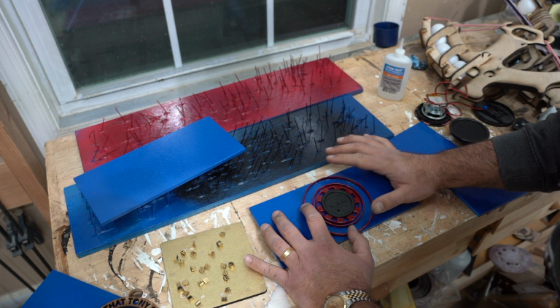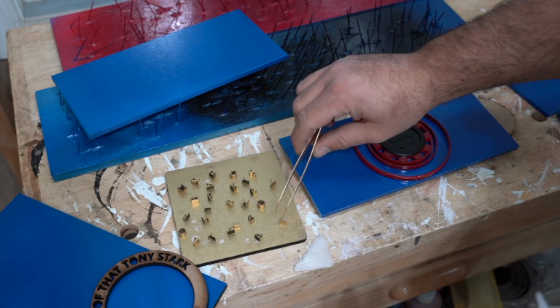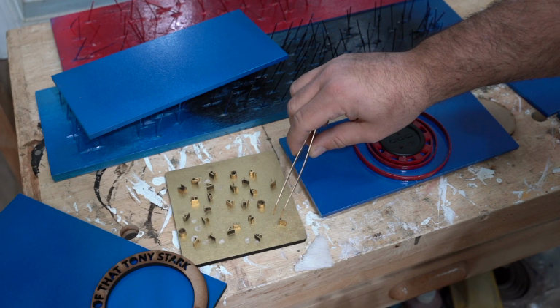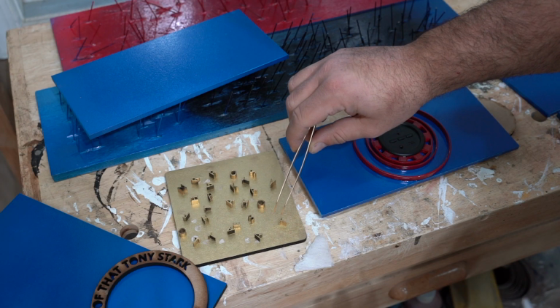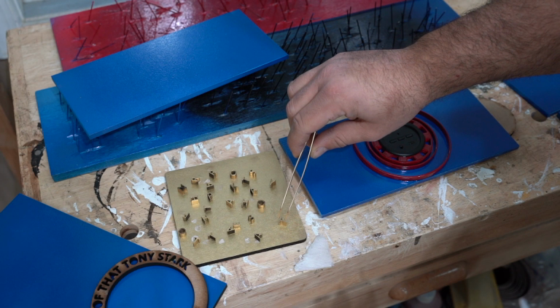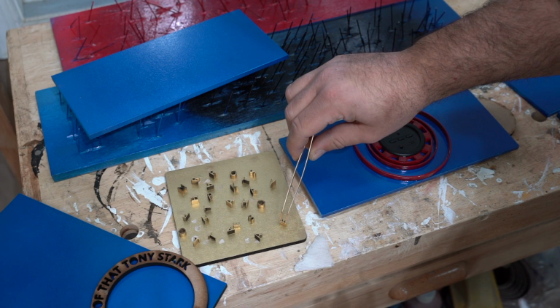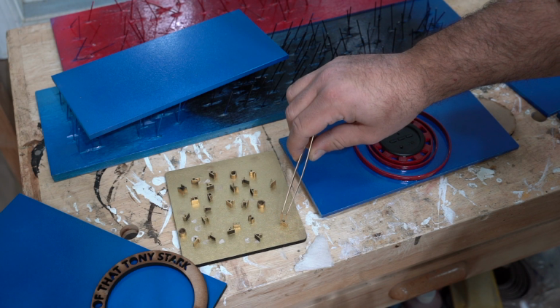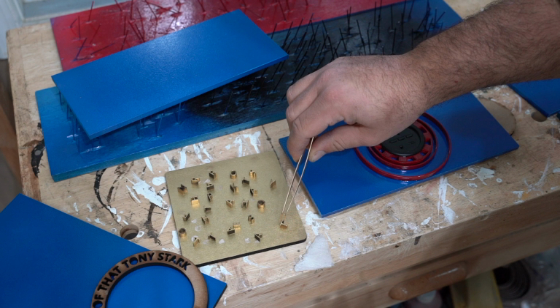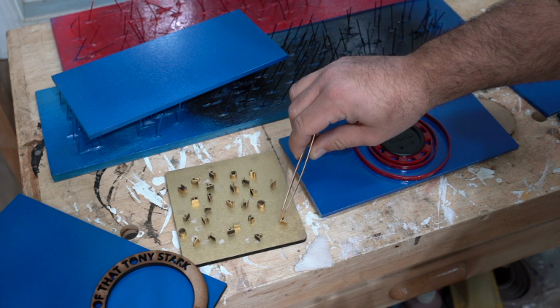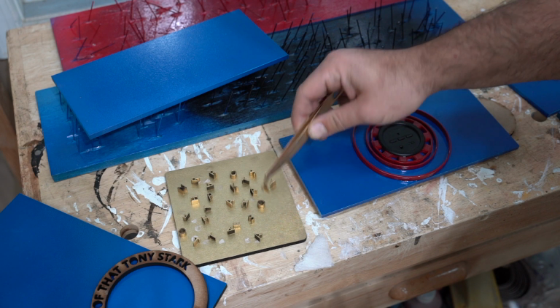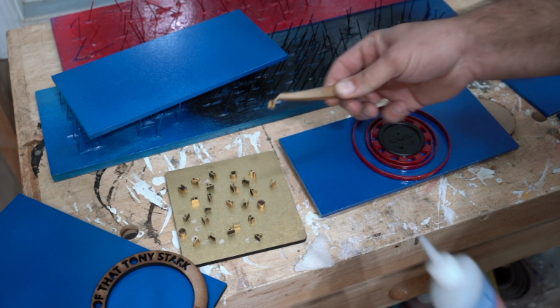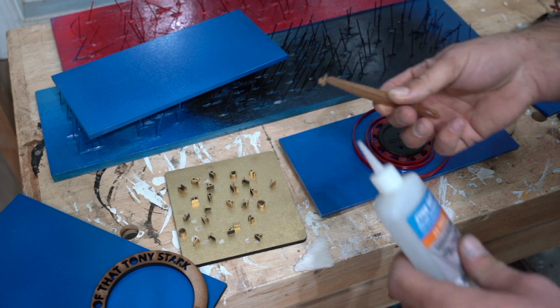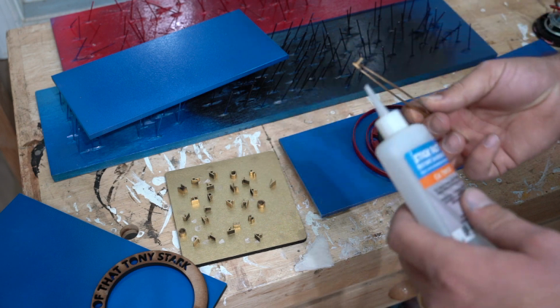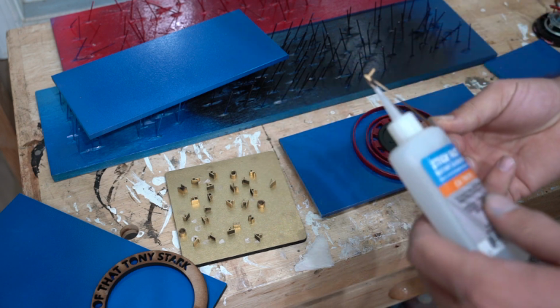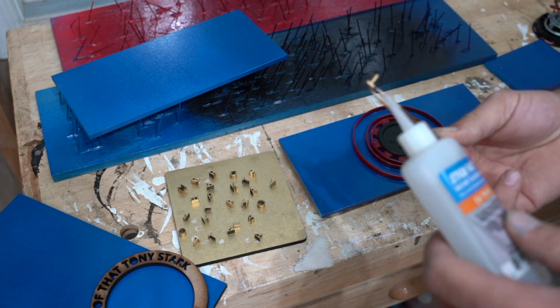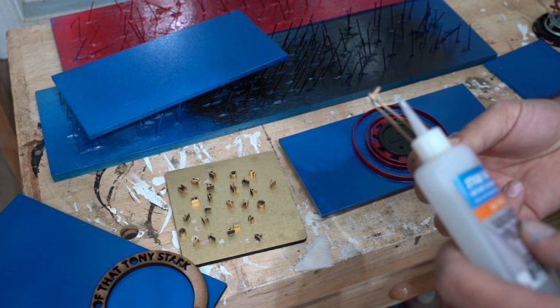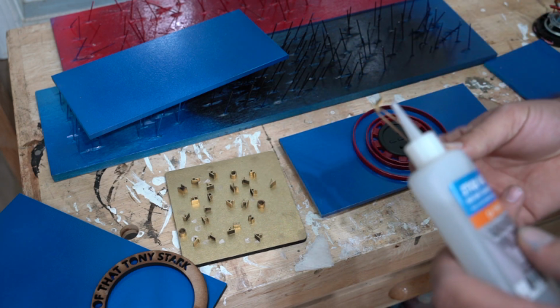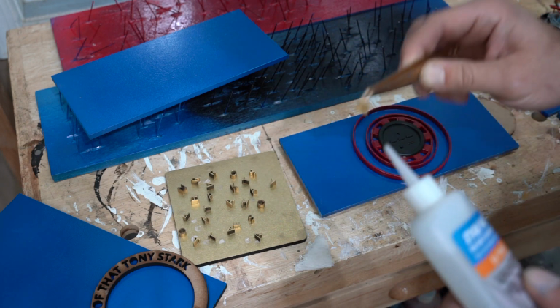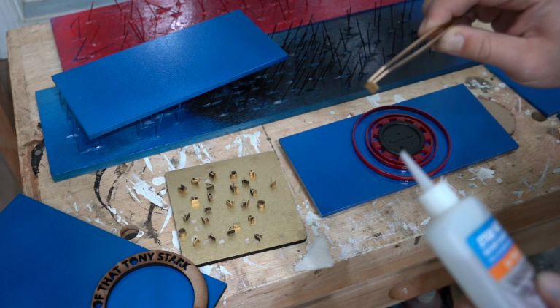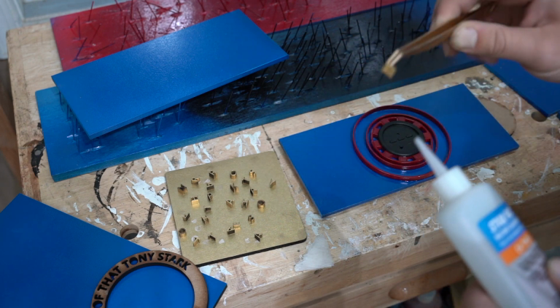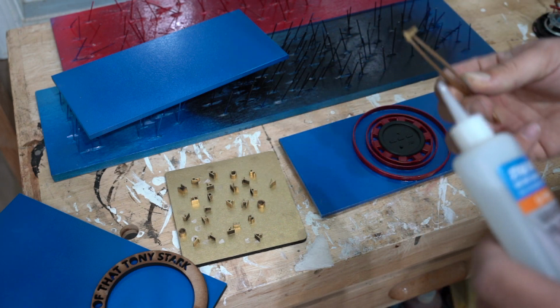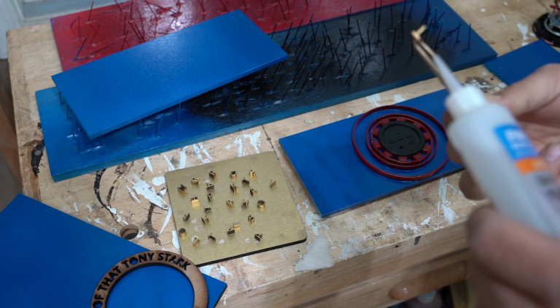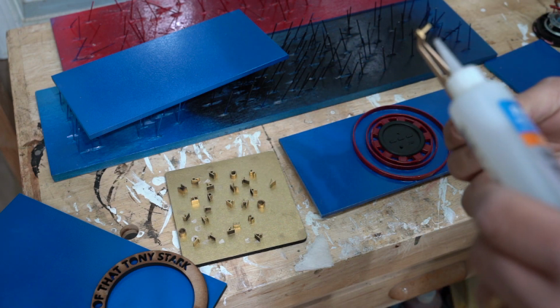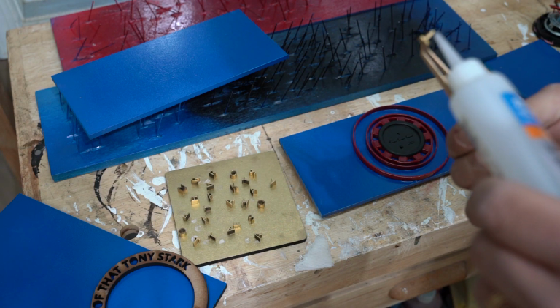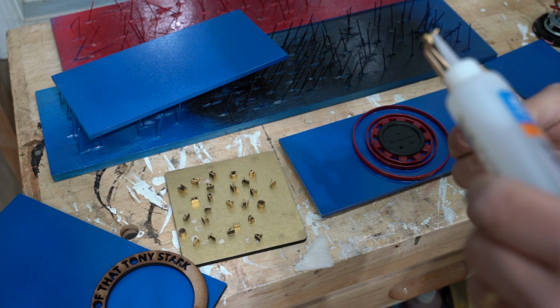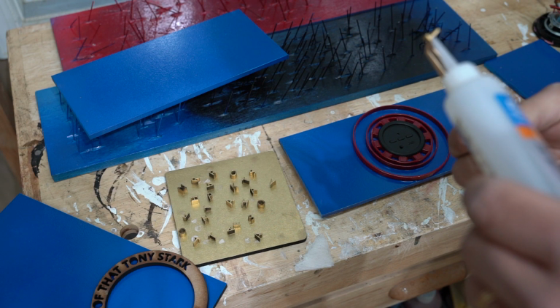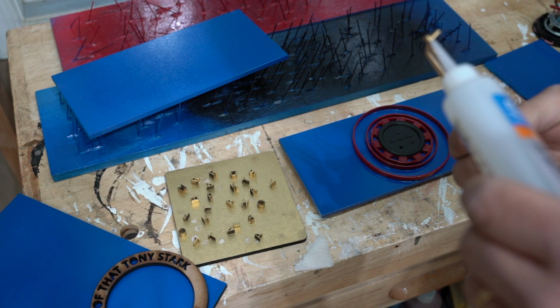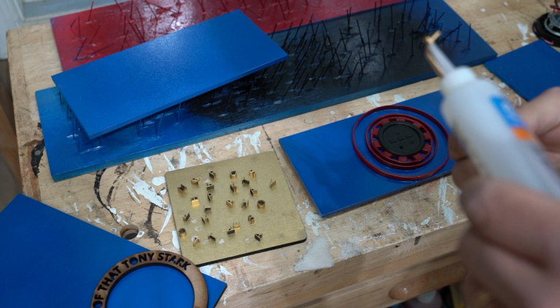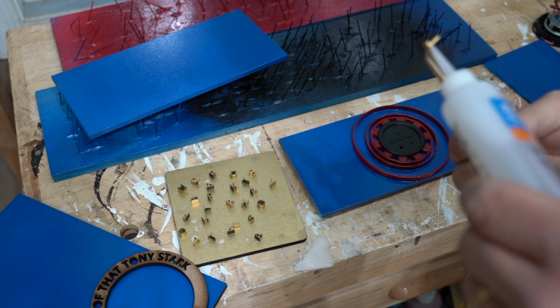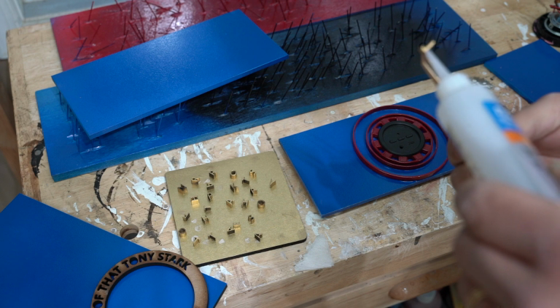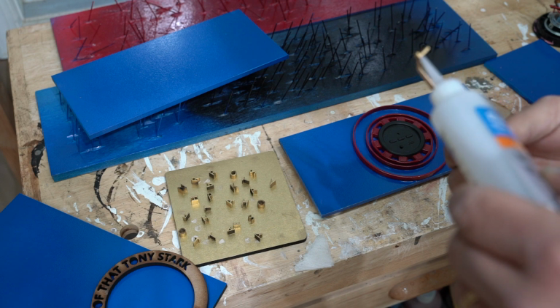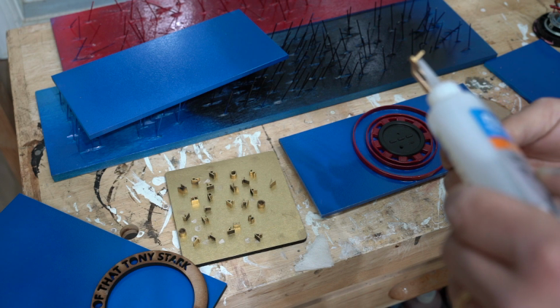I had to use tweezers to attach each letter because they were so tiny and I had to make sure that they were placed in a really specific way for this design.